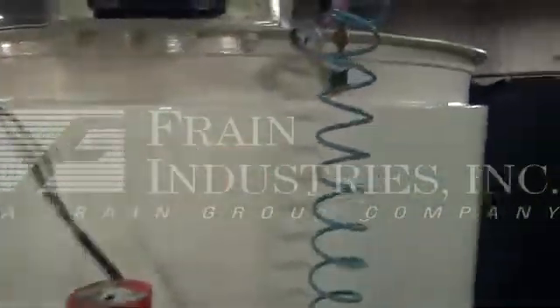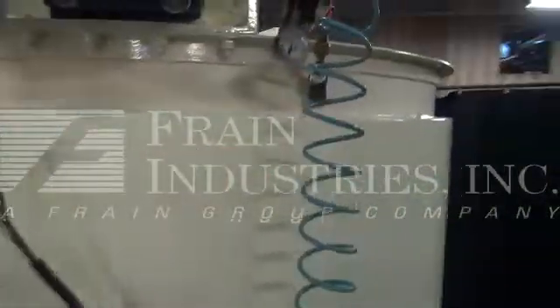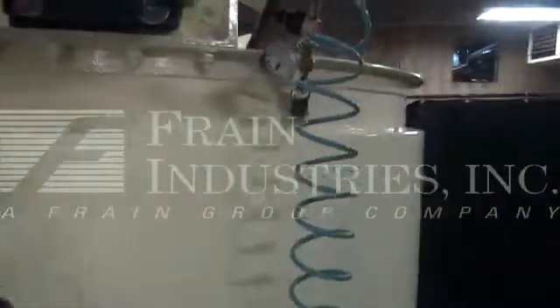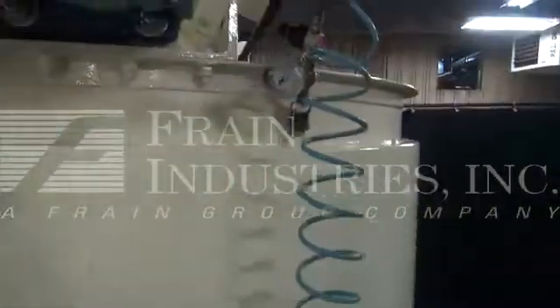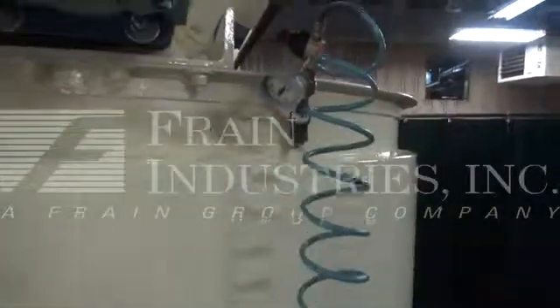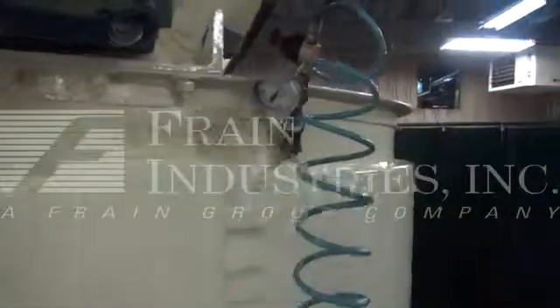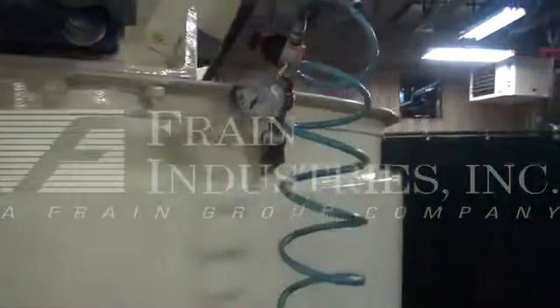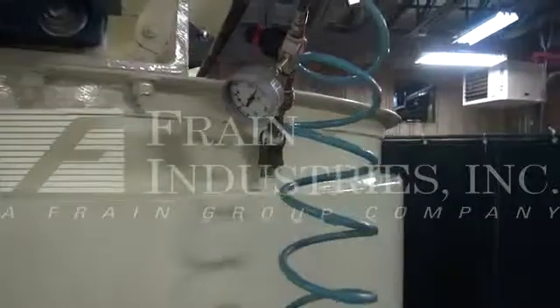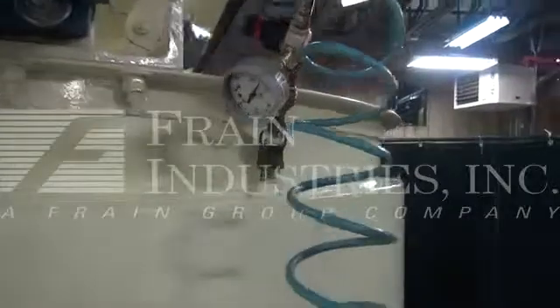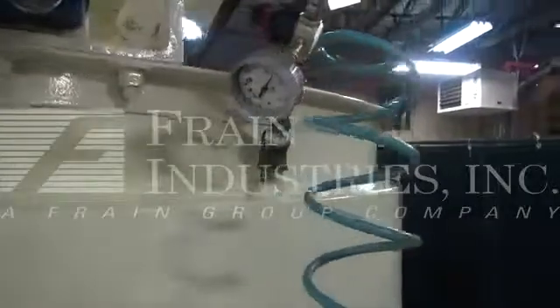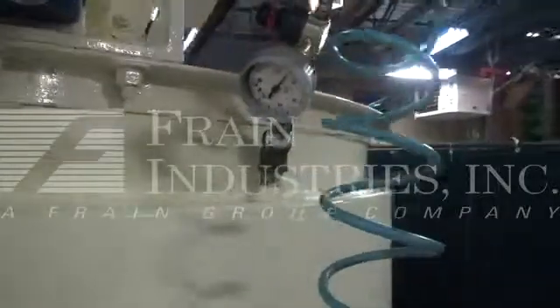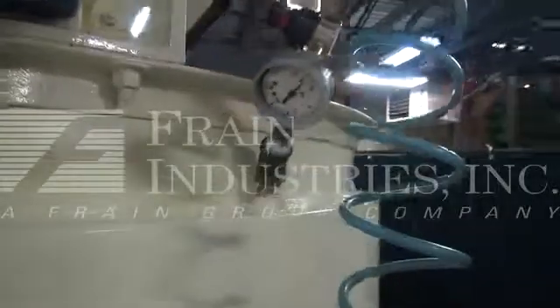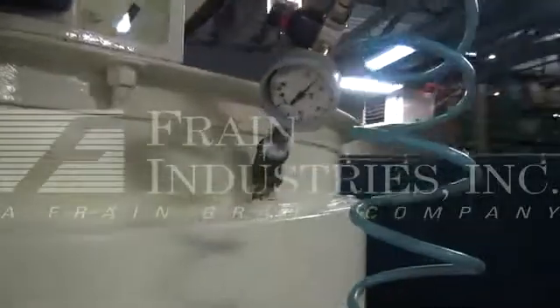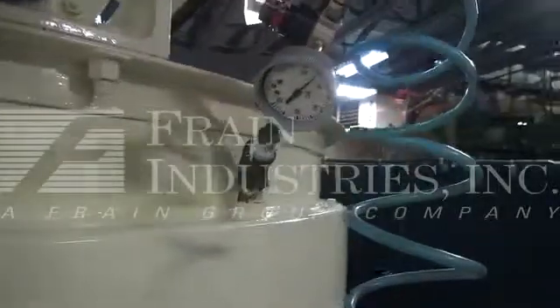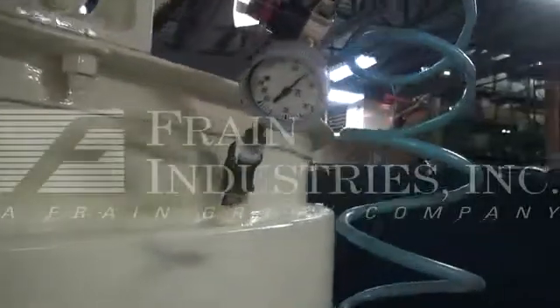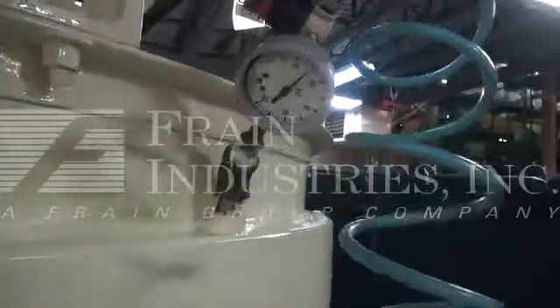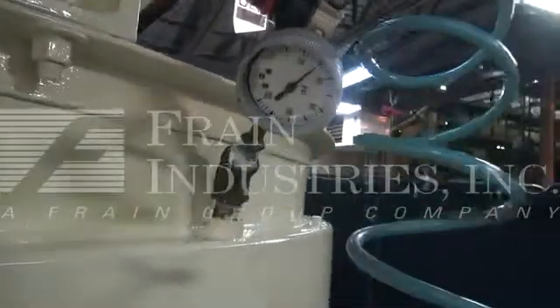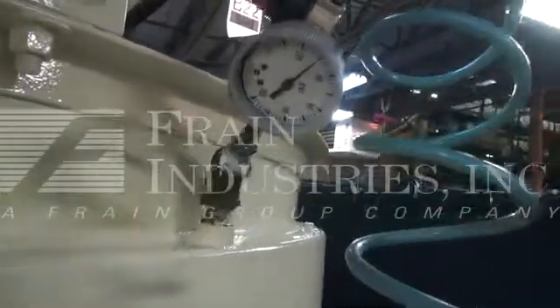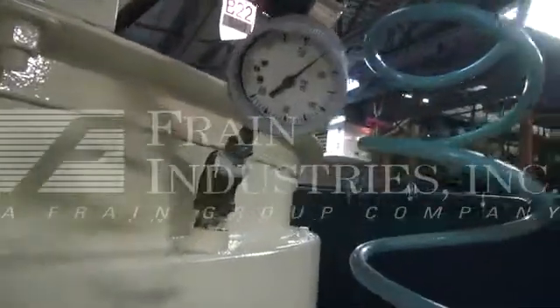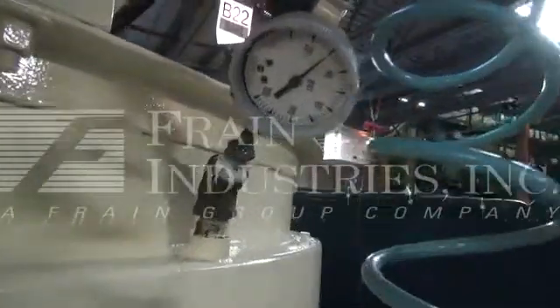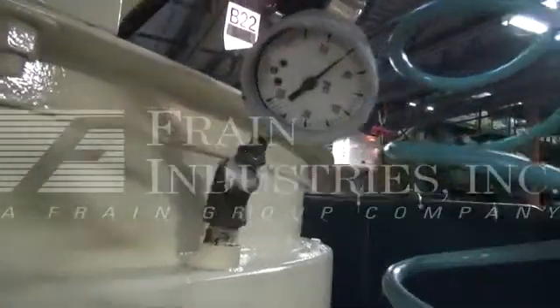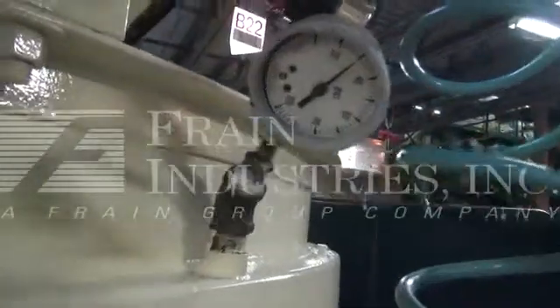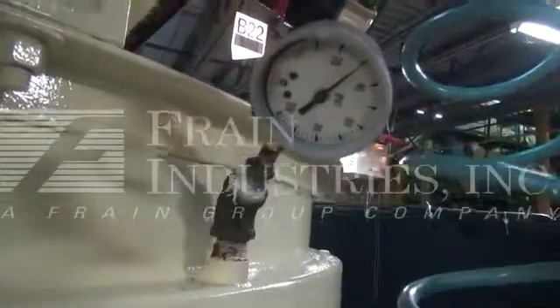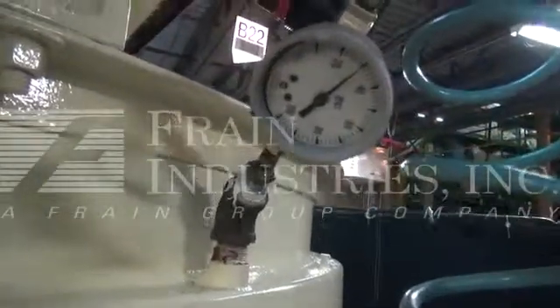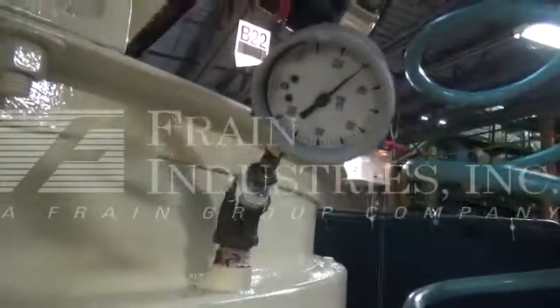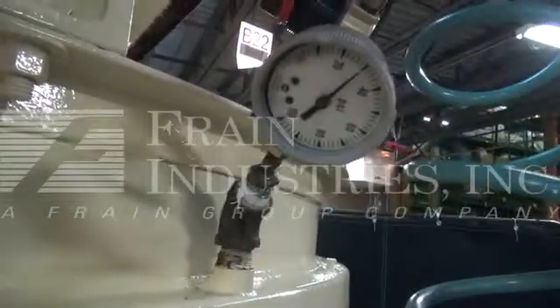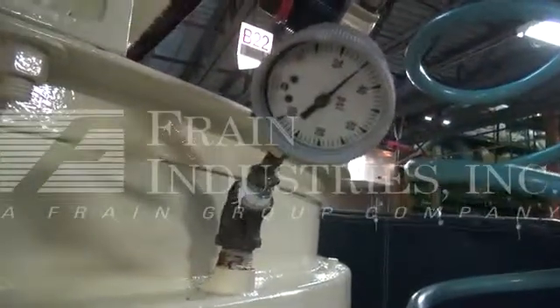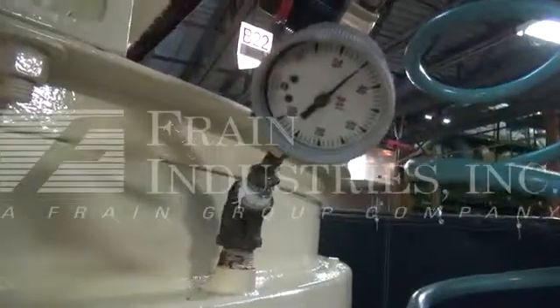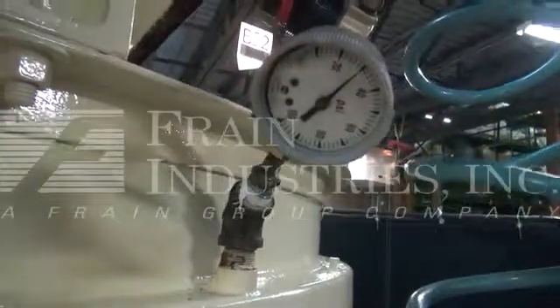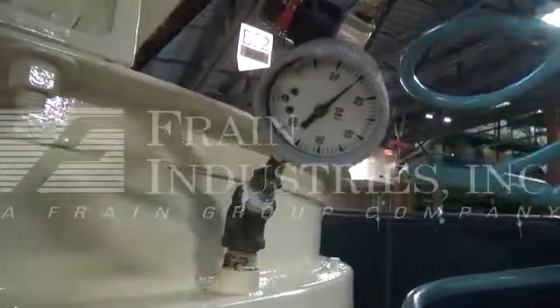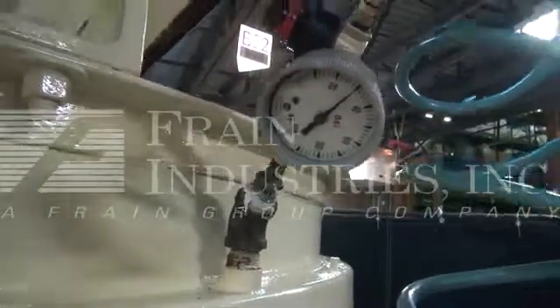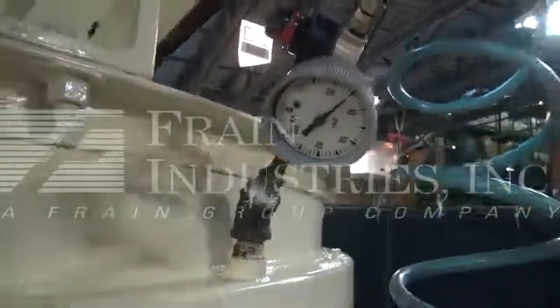The vessel is jacketed, currently doing a low pressure test at 30 psi.